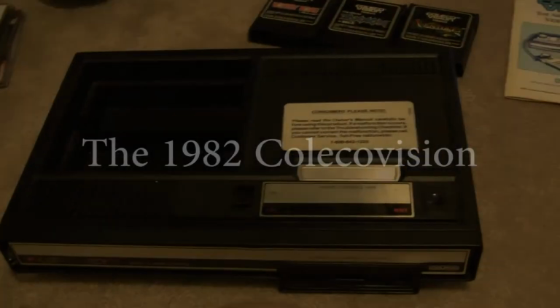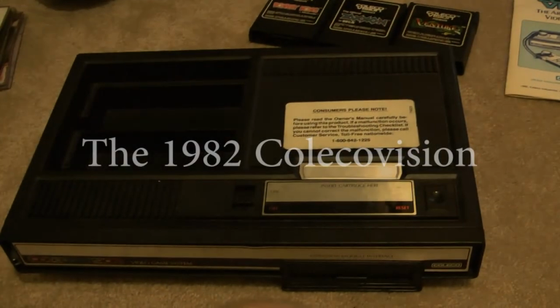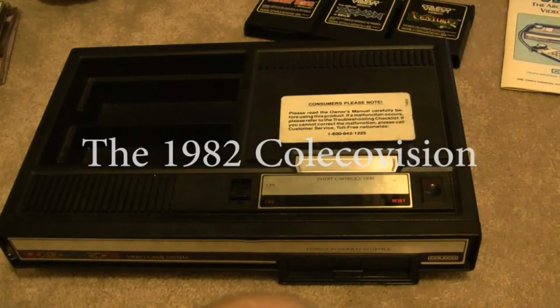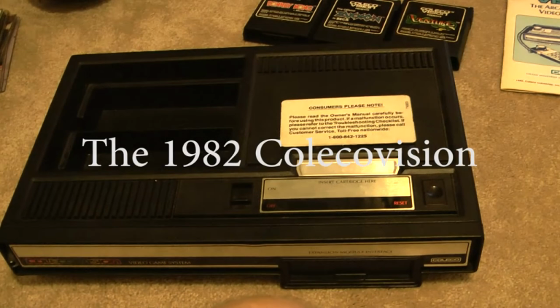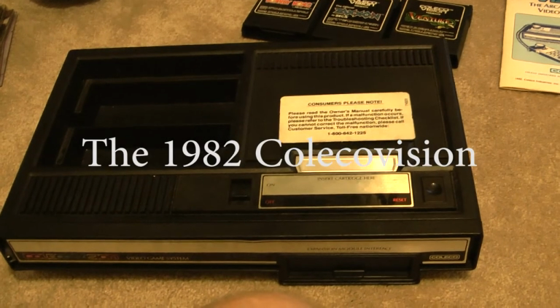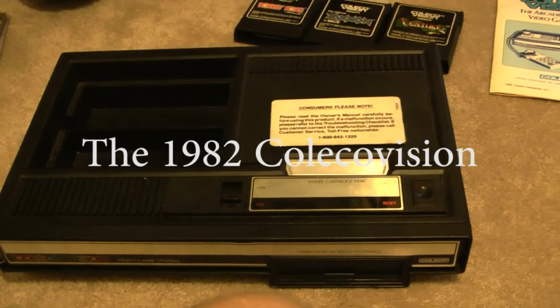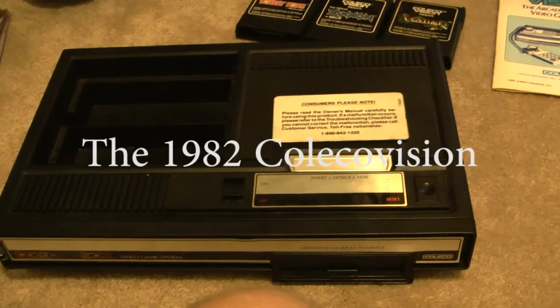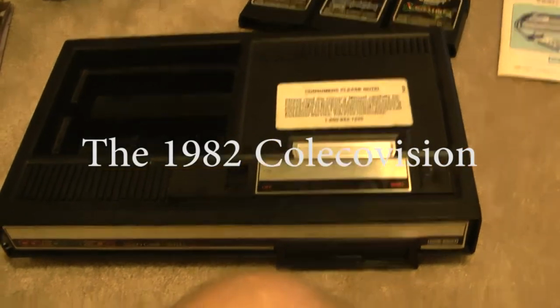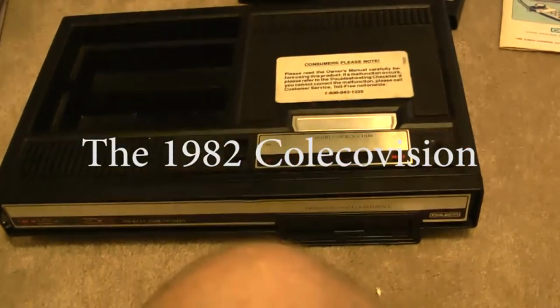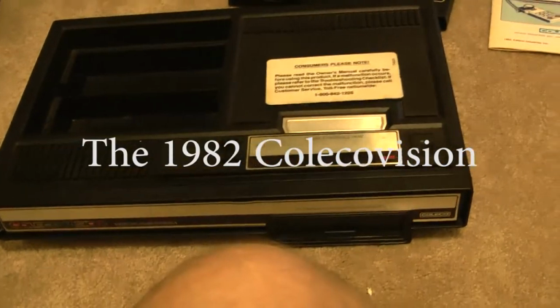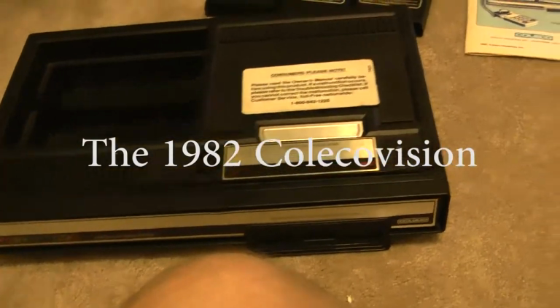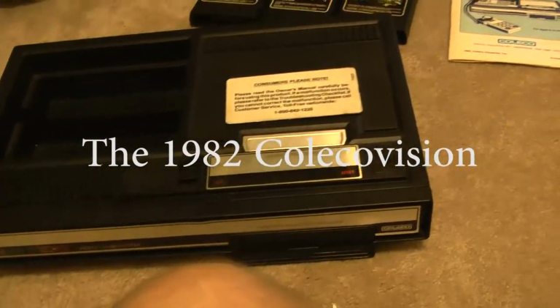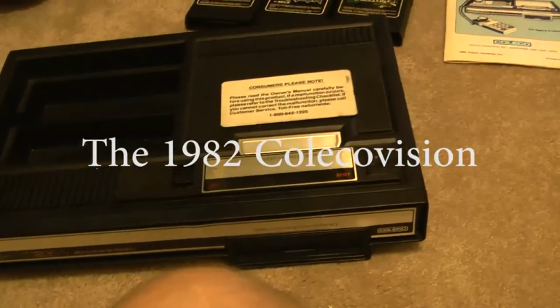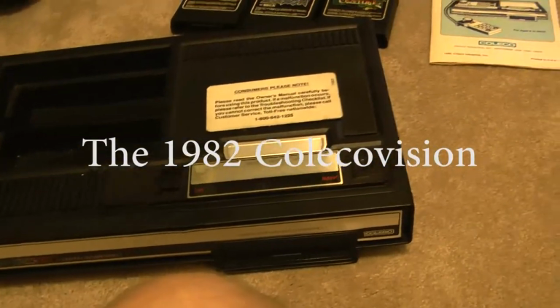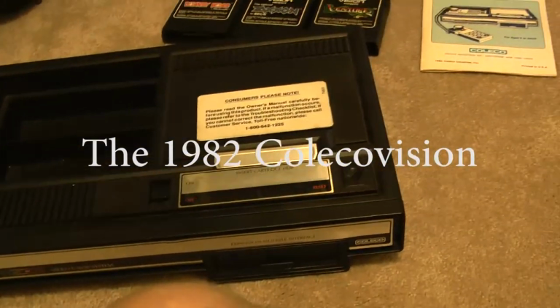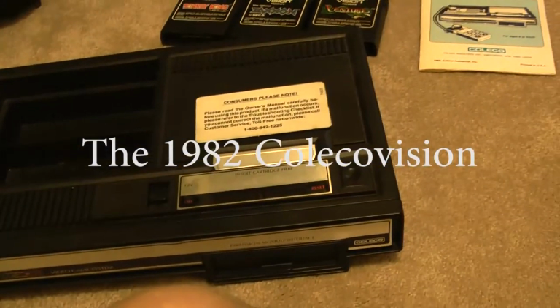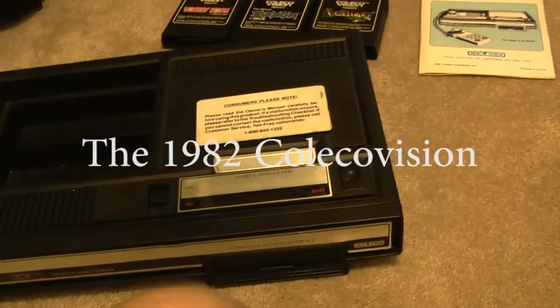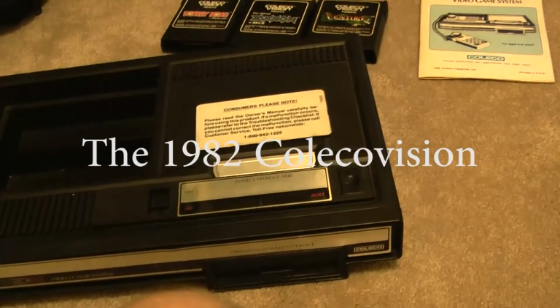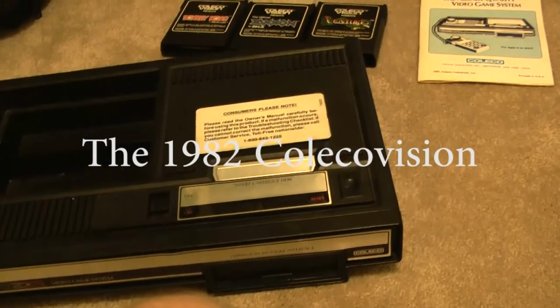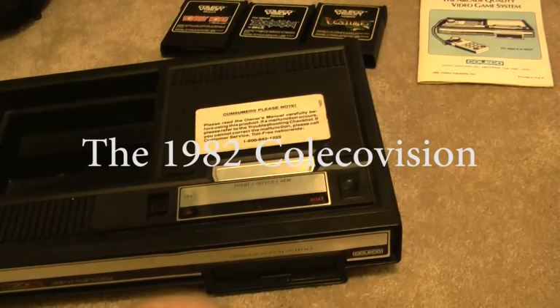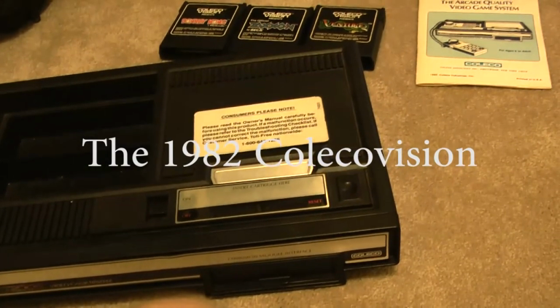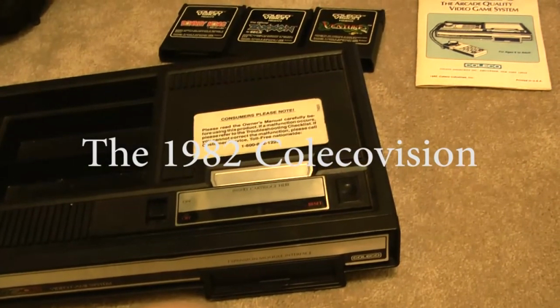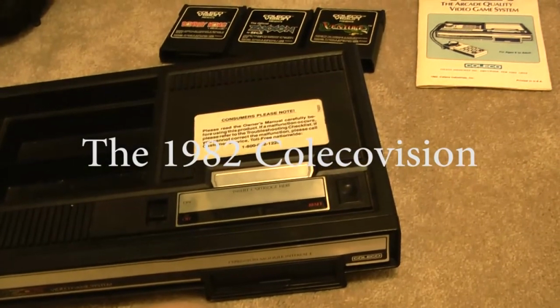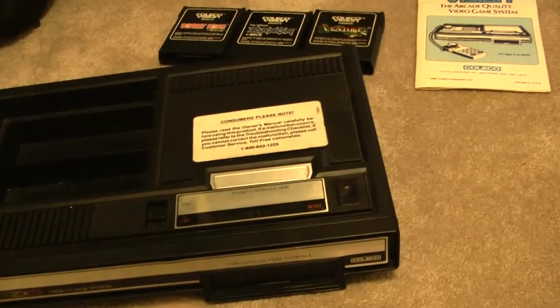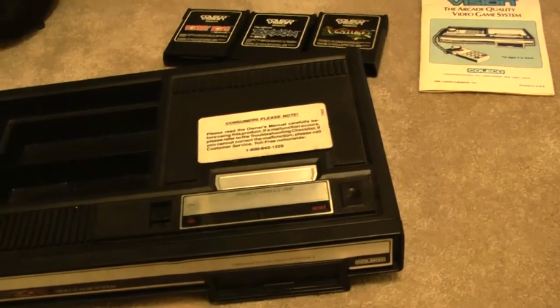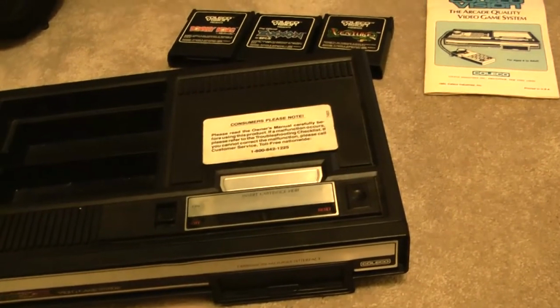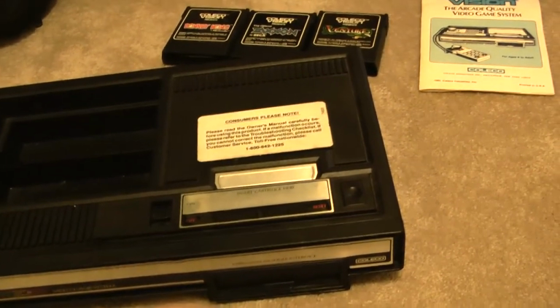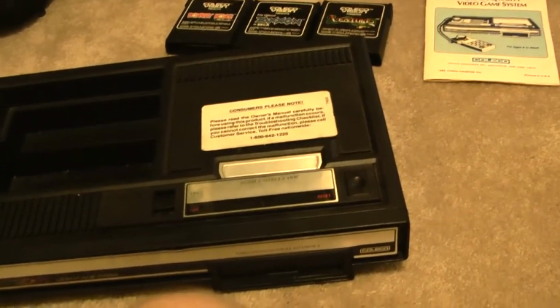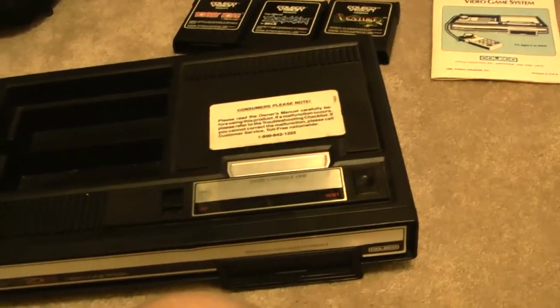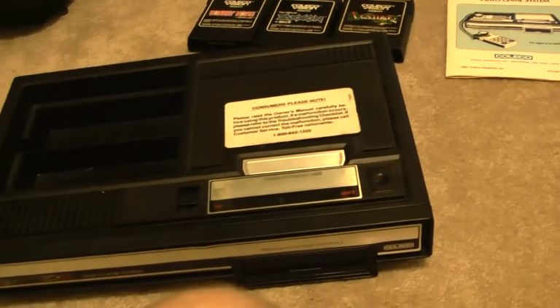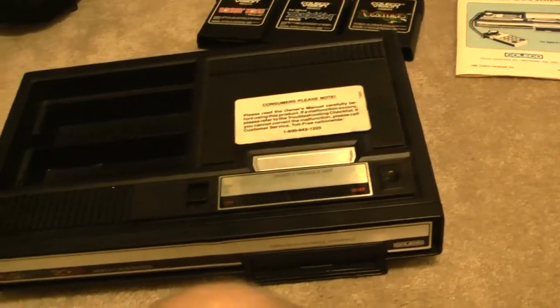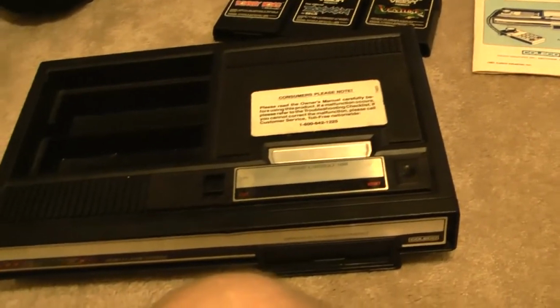Harley, how much did you pay for this? $4.99.